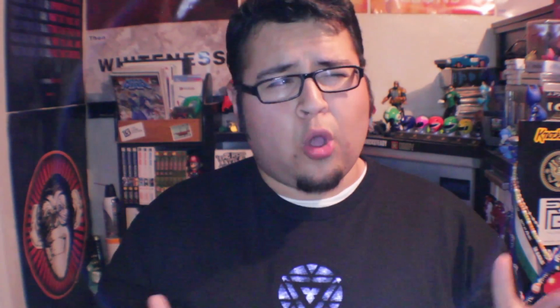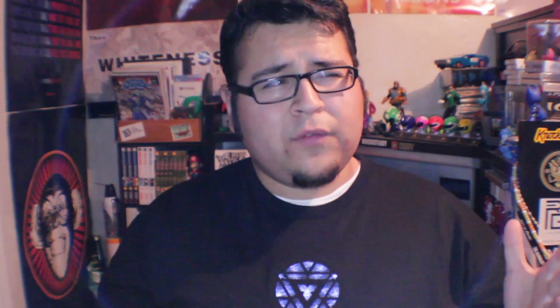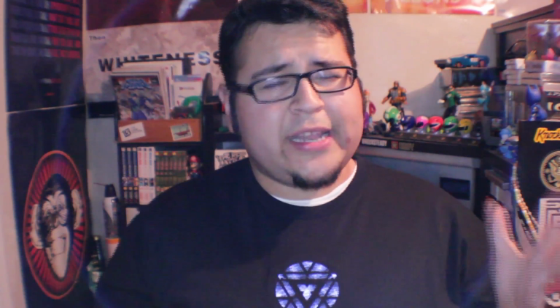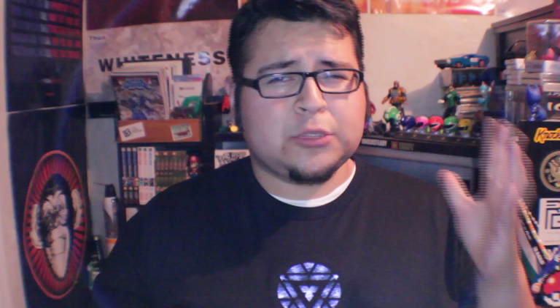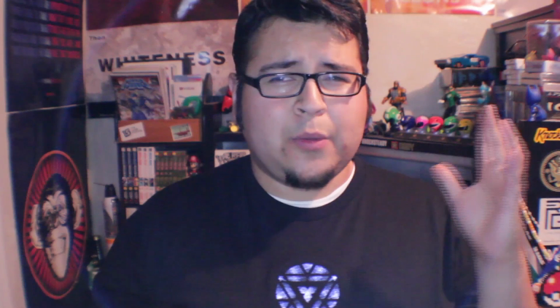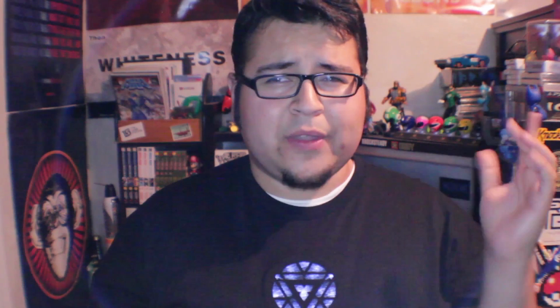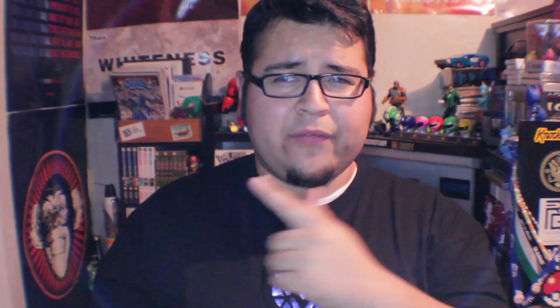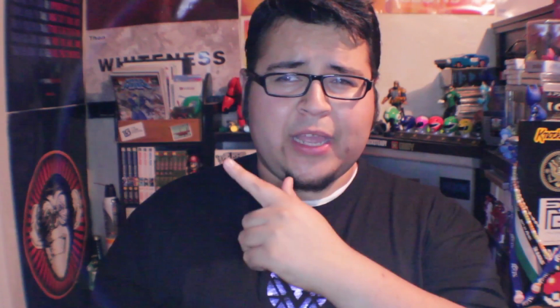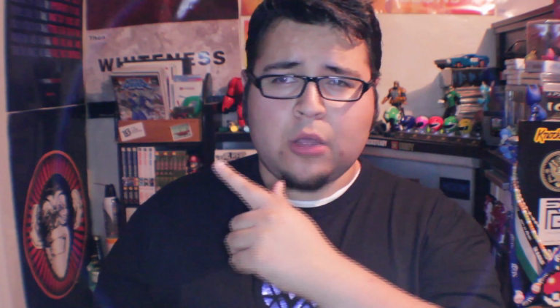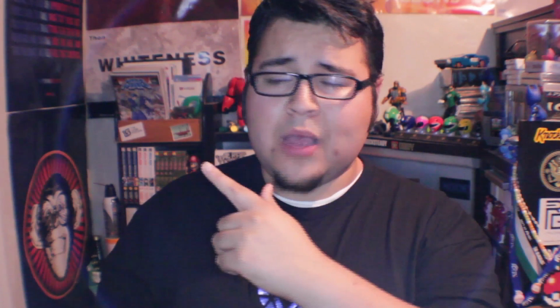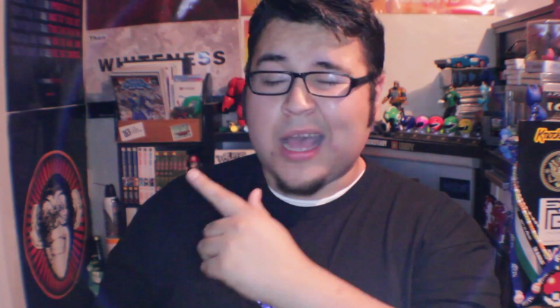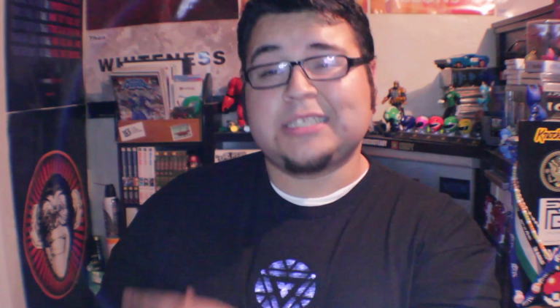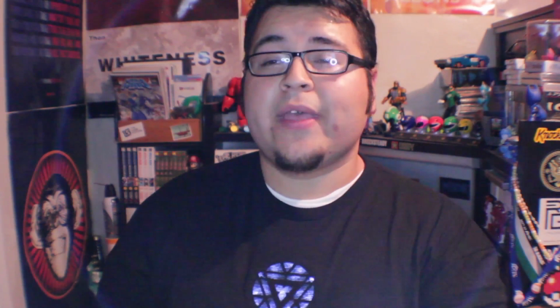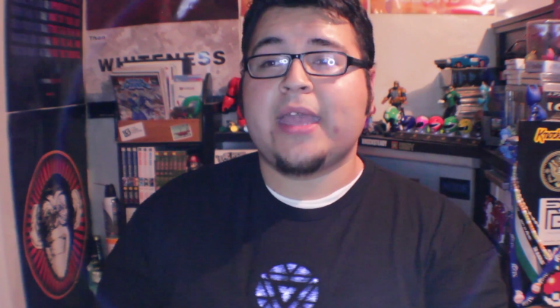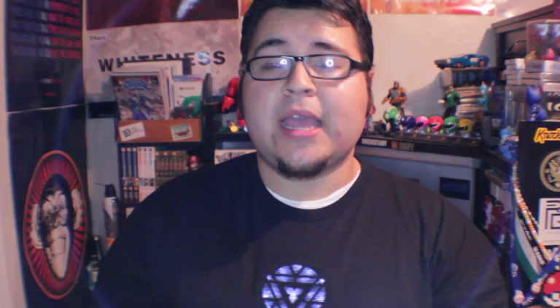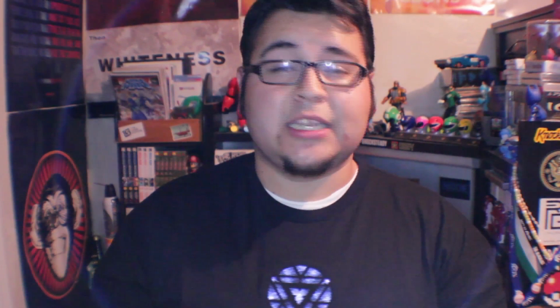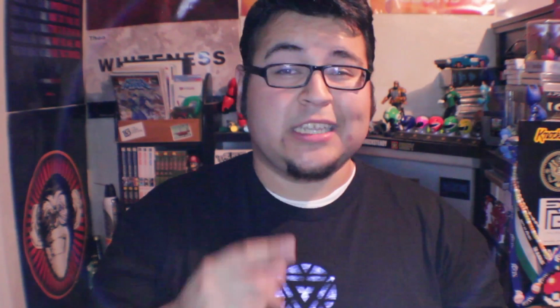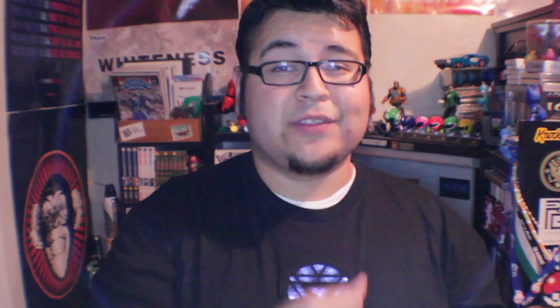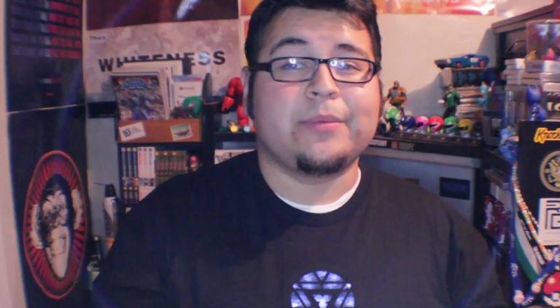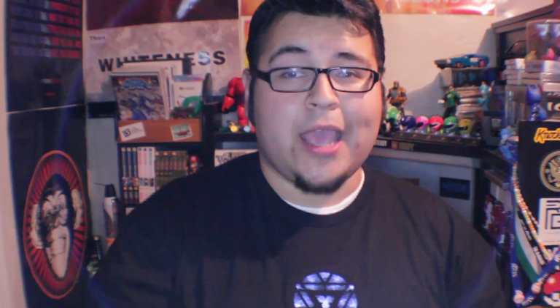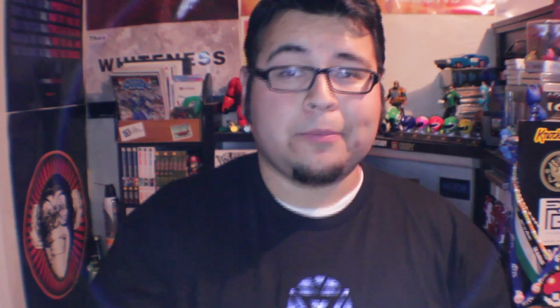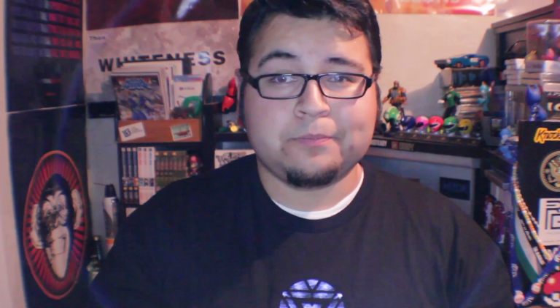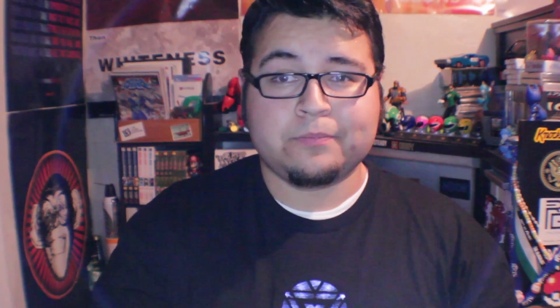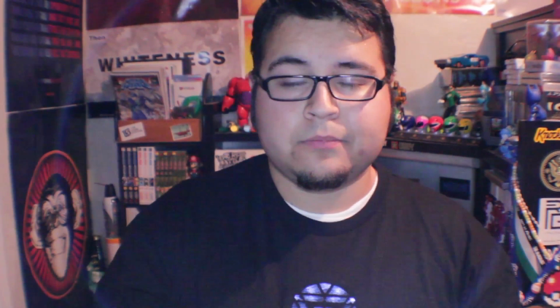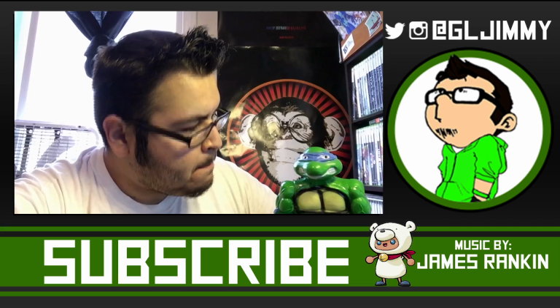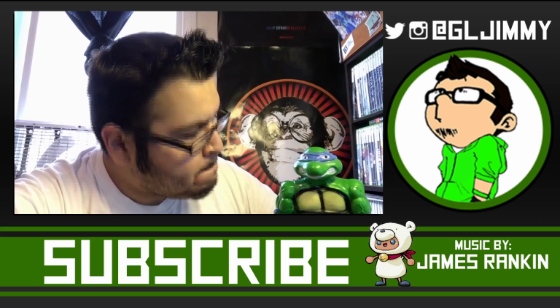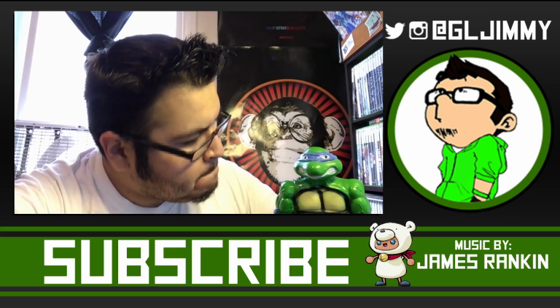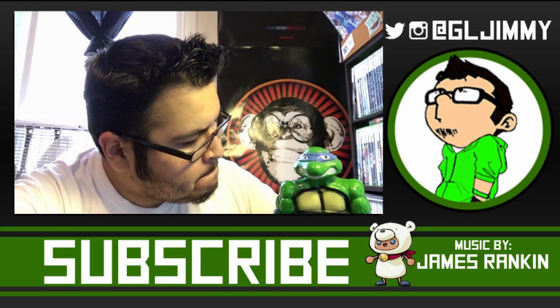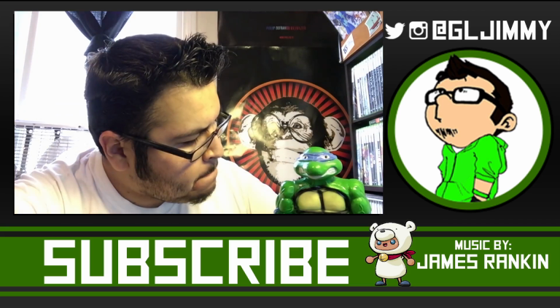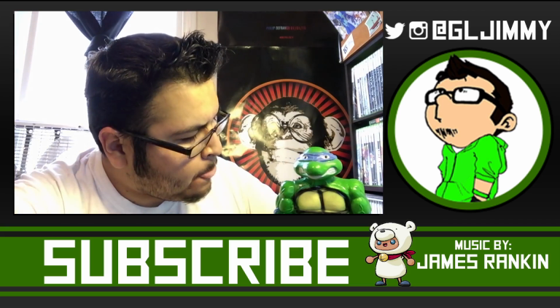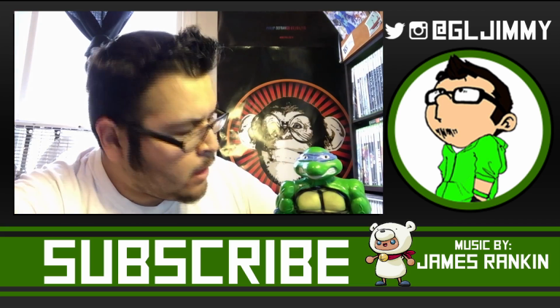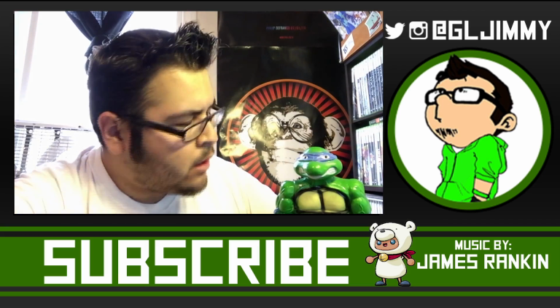Anyways guys, thanks again — I will see you hopefully next week with another video. Until then, FTBA.